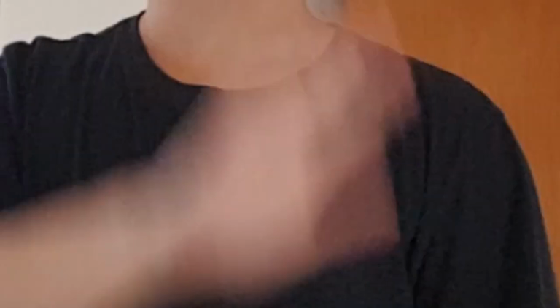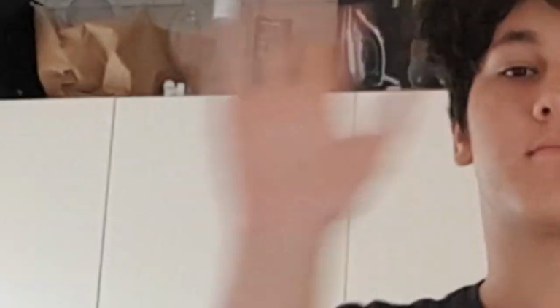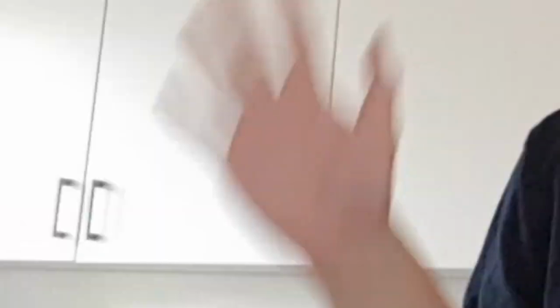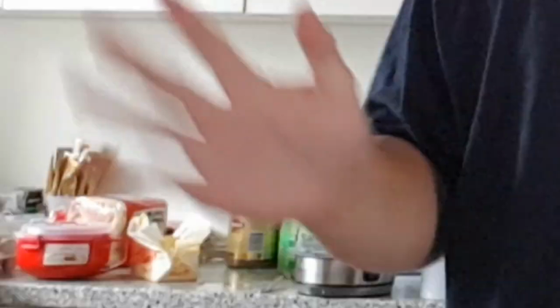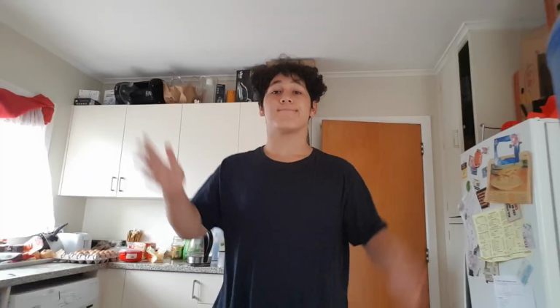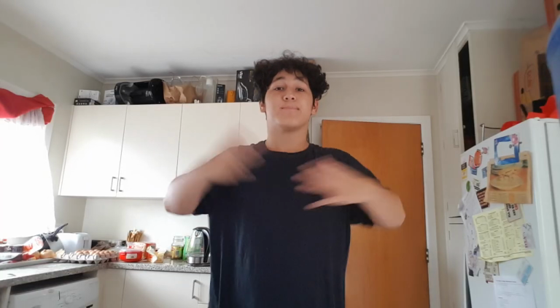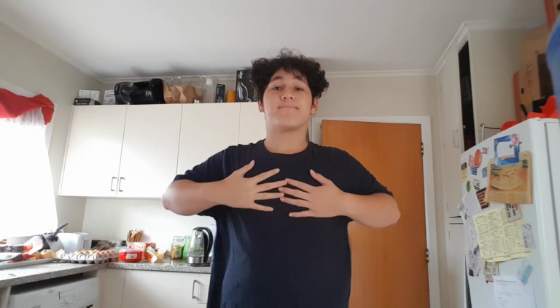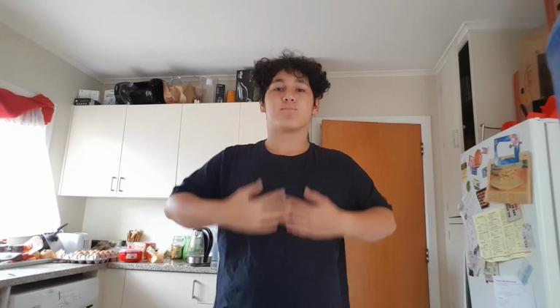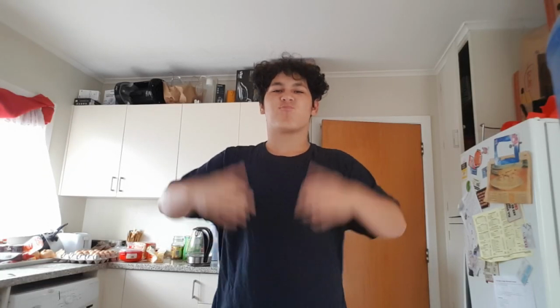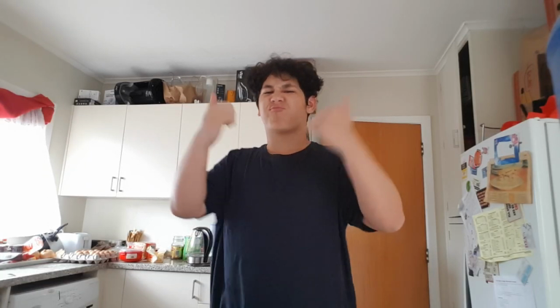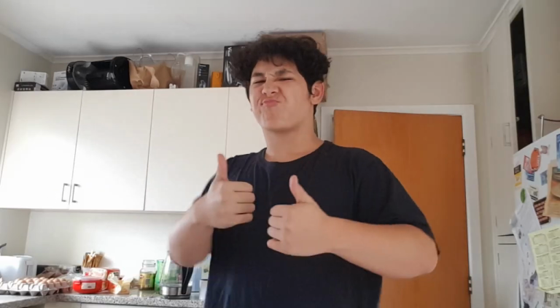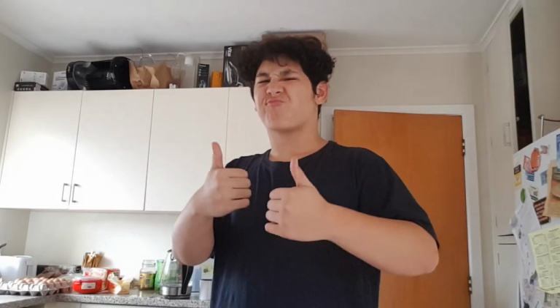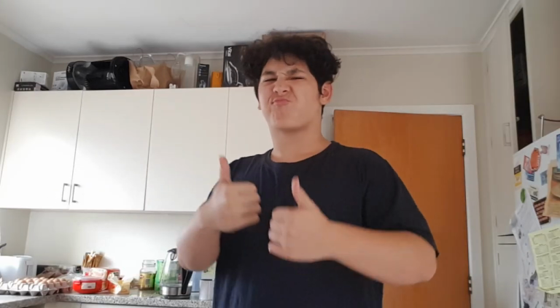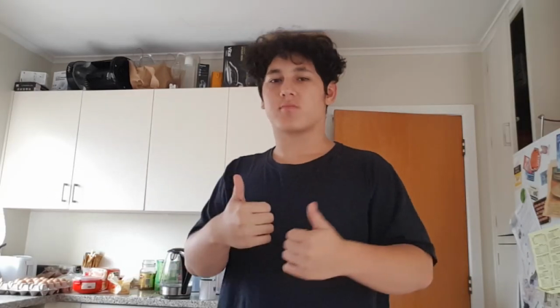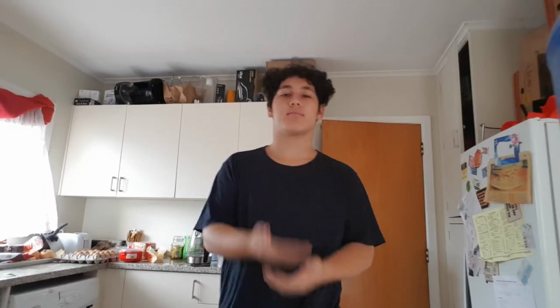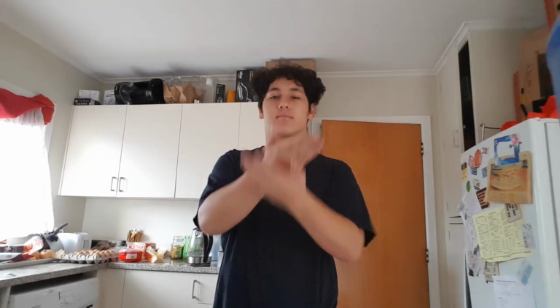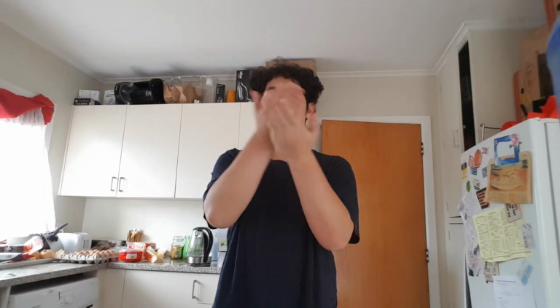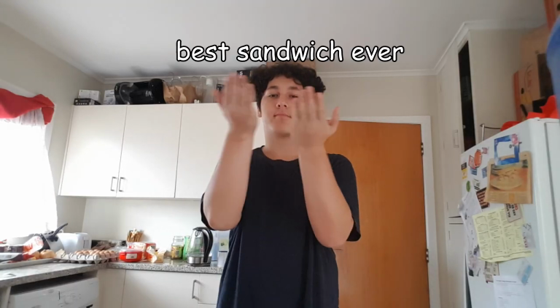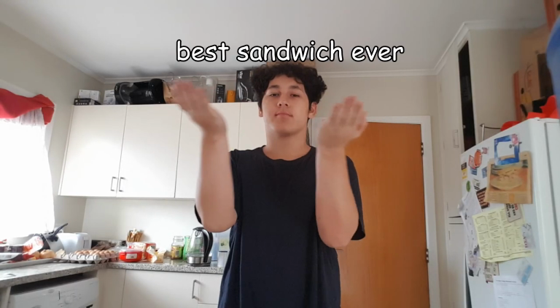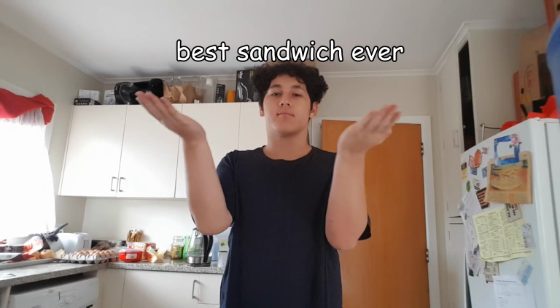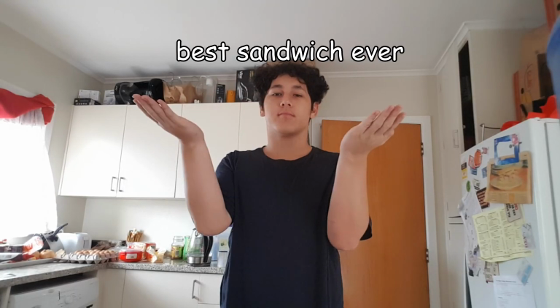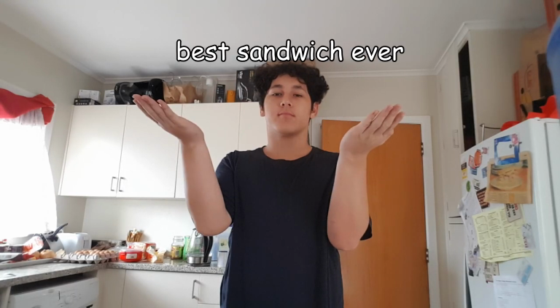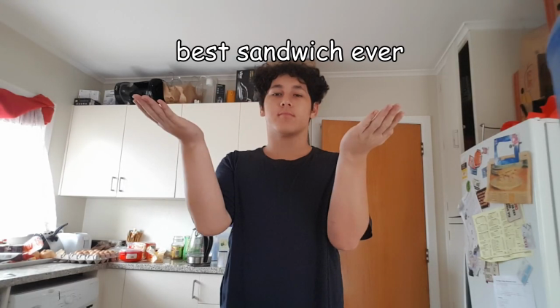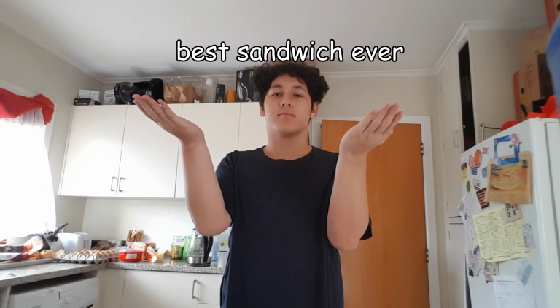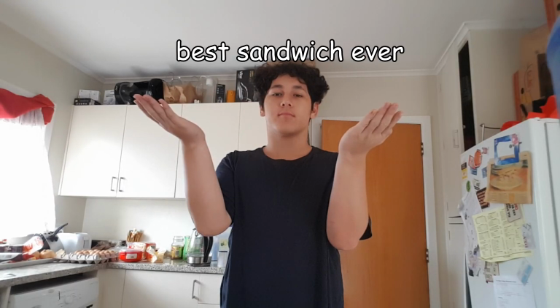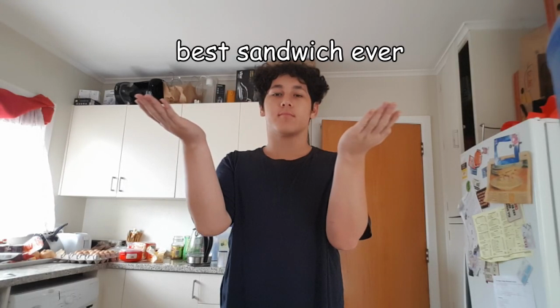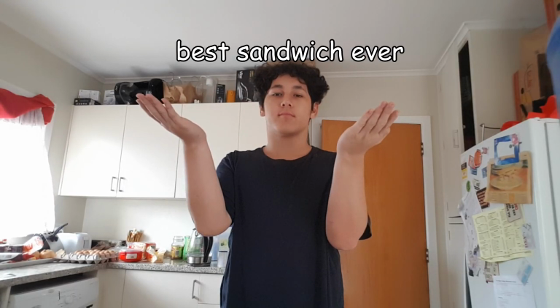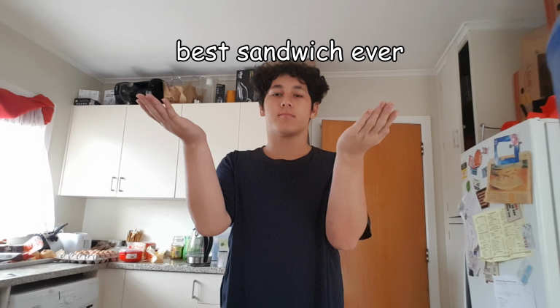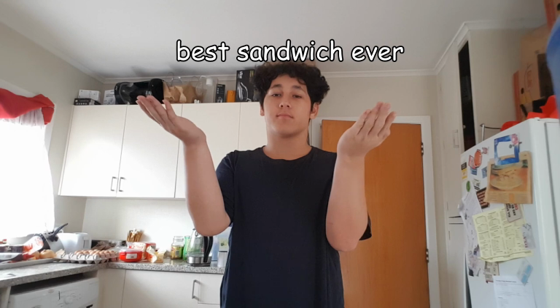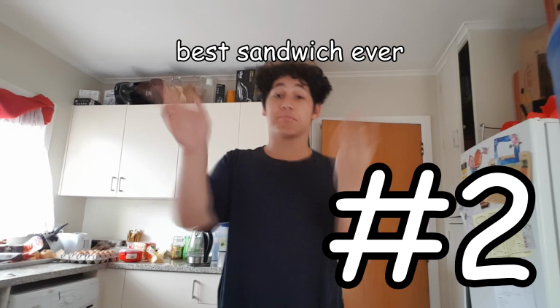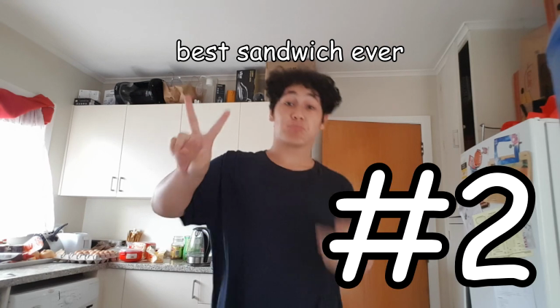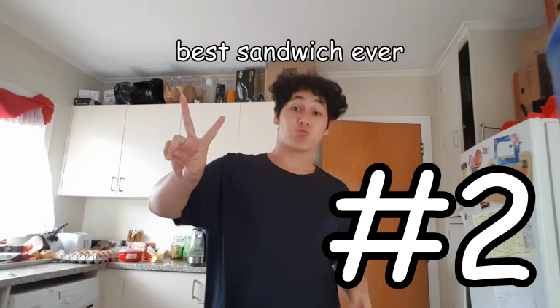Hello, my name is Inanra. Today I'll be showing you how to make the best sandwich ever, Part 2.